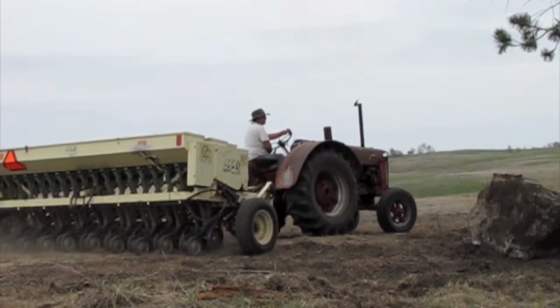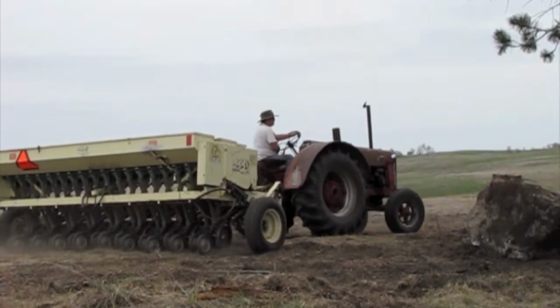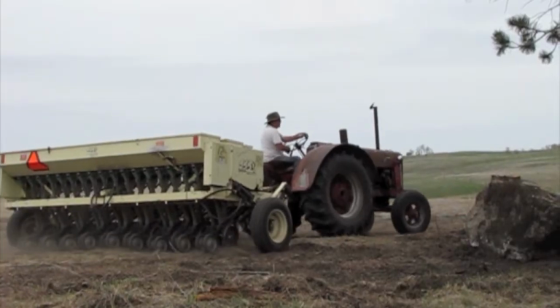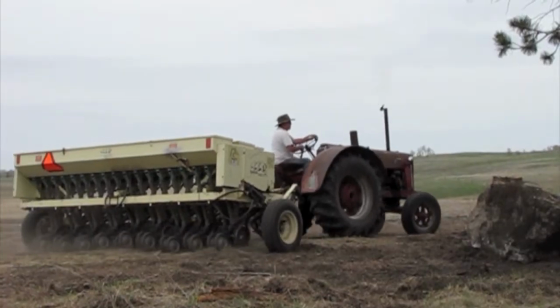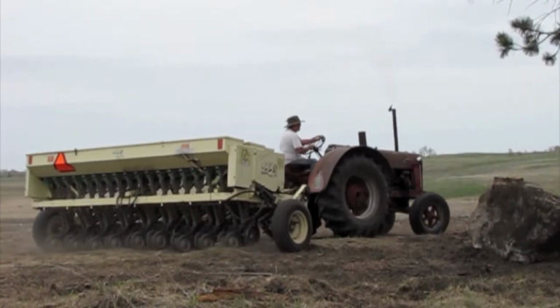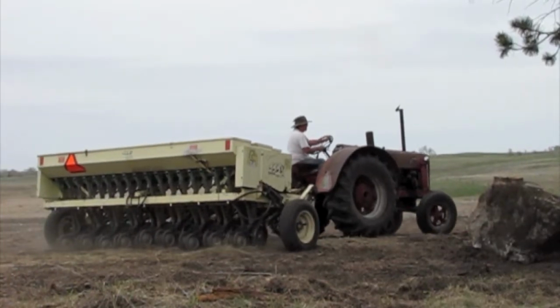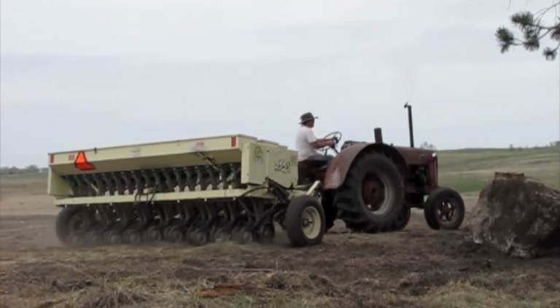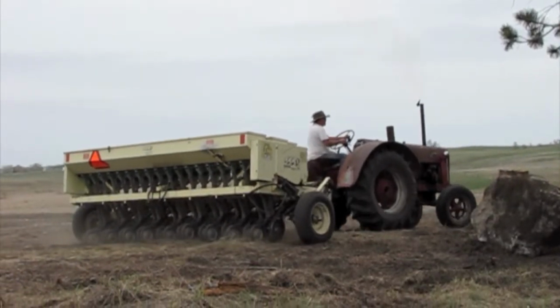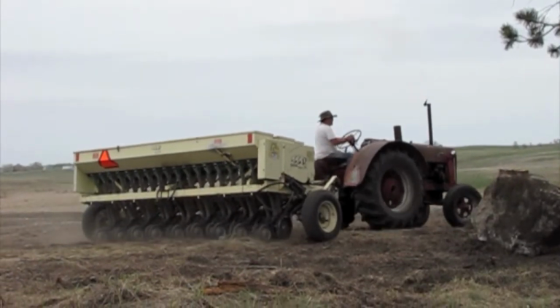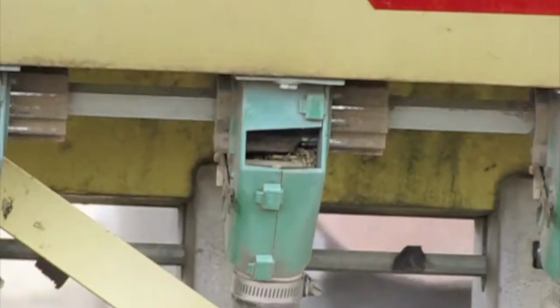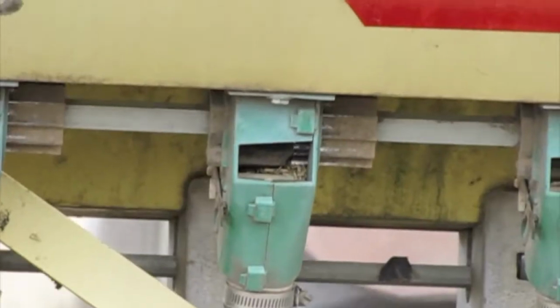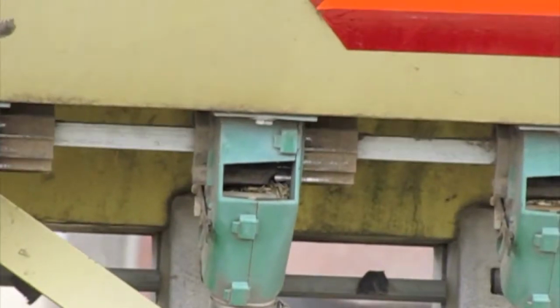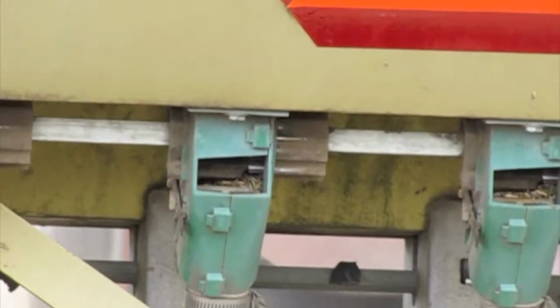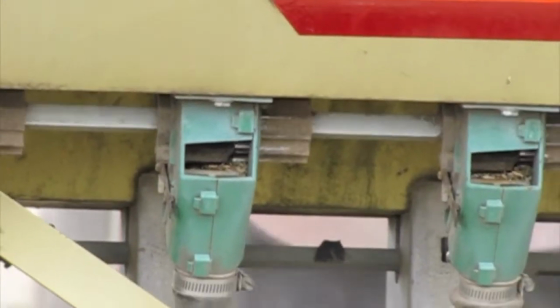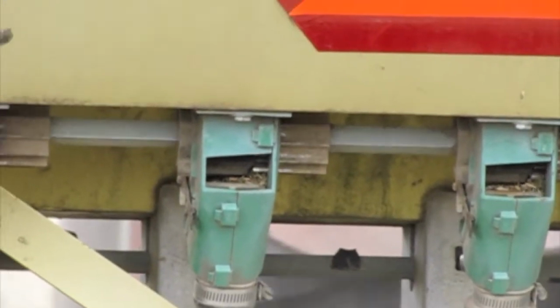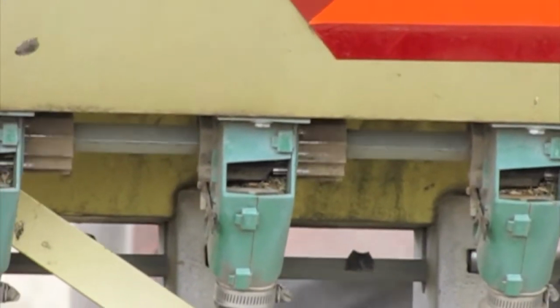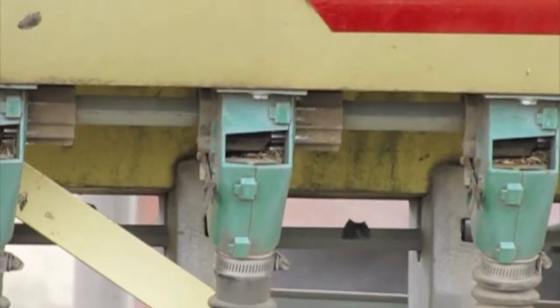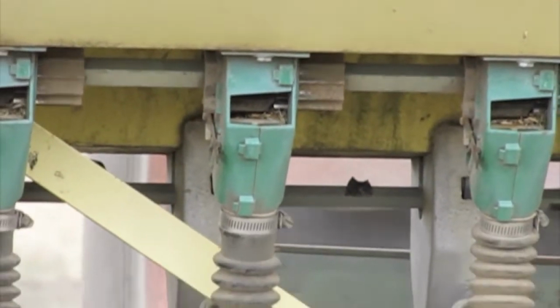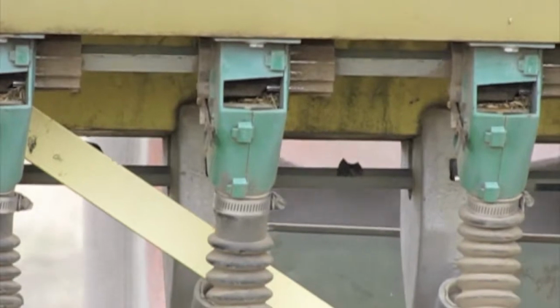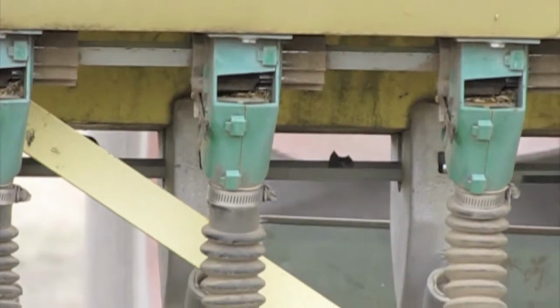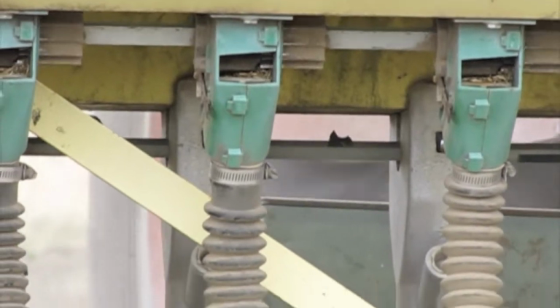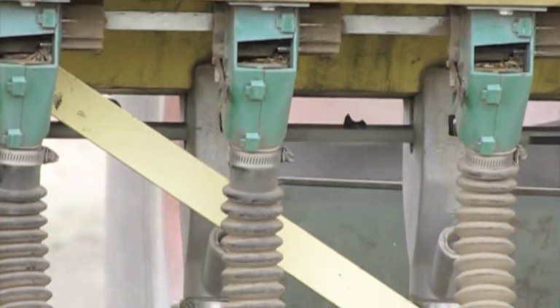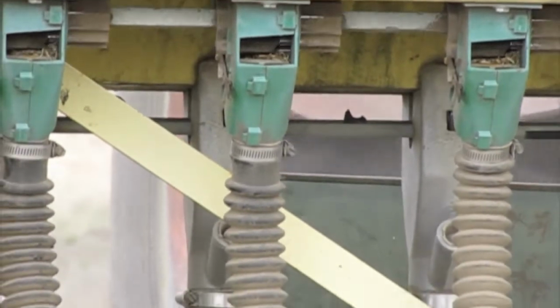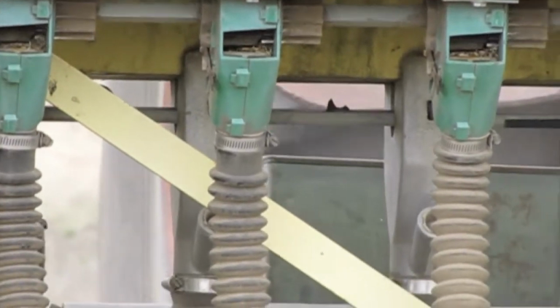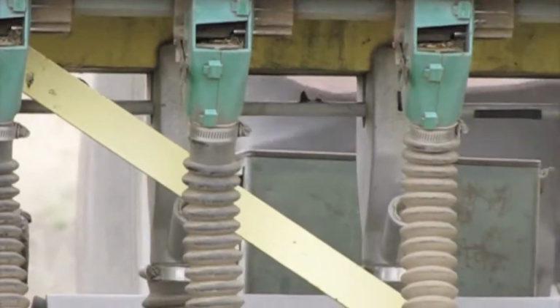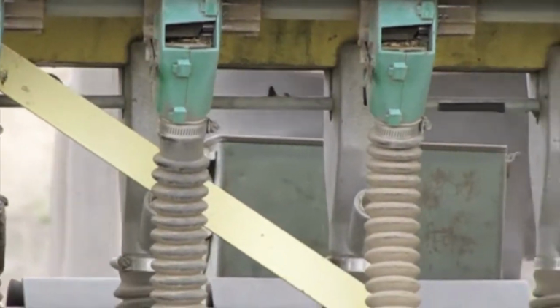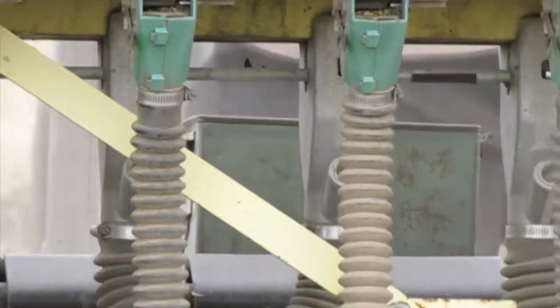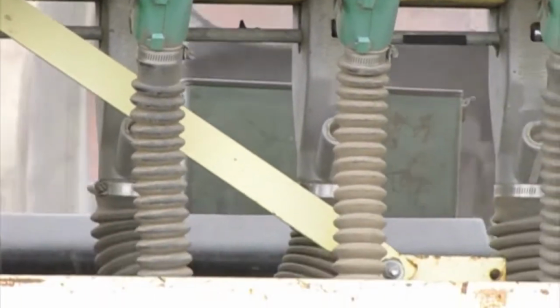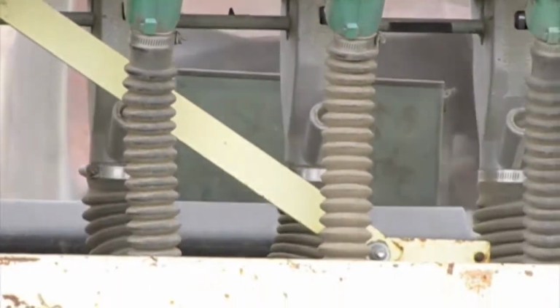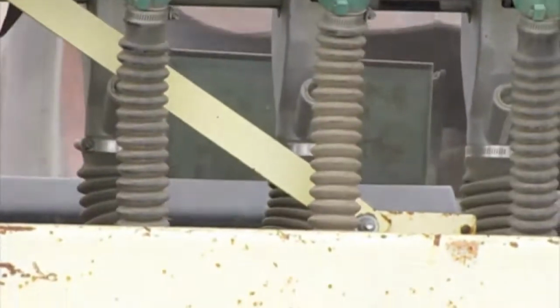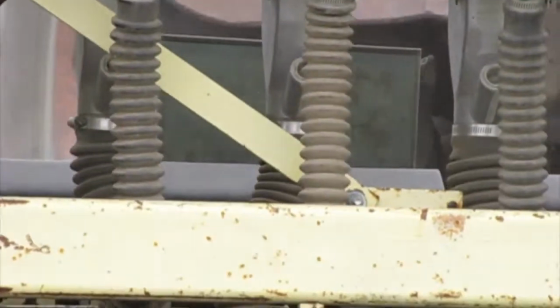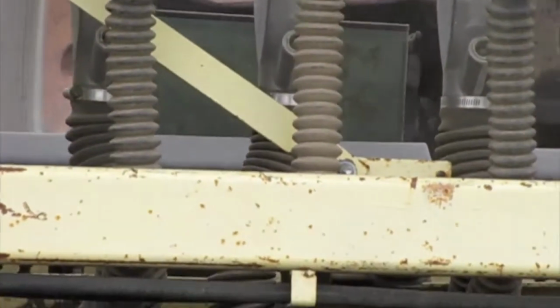You have now successfully calibrated the cool season box on a Truax Flex II drill with eight inch rows.